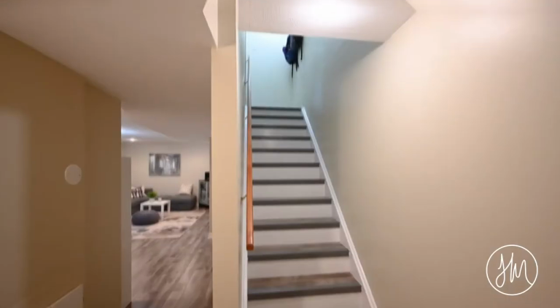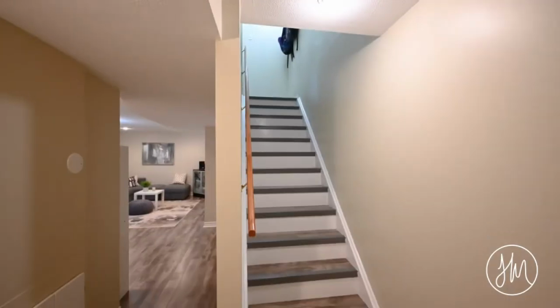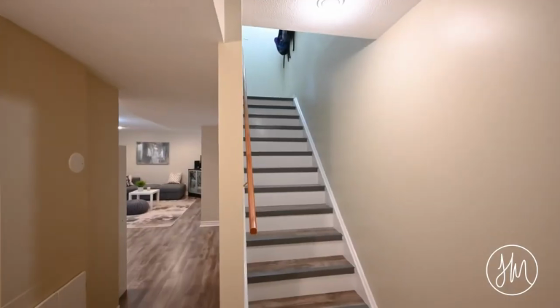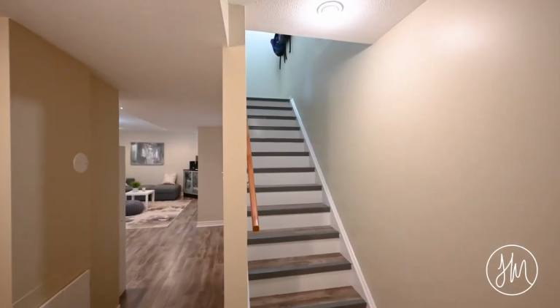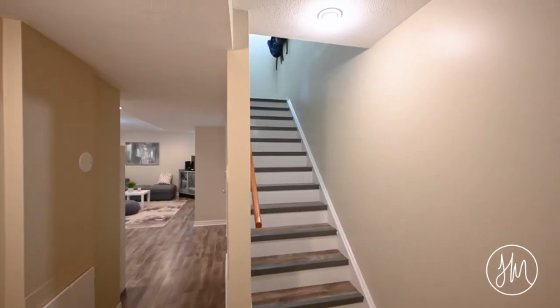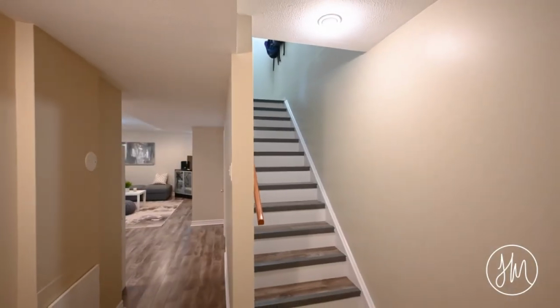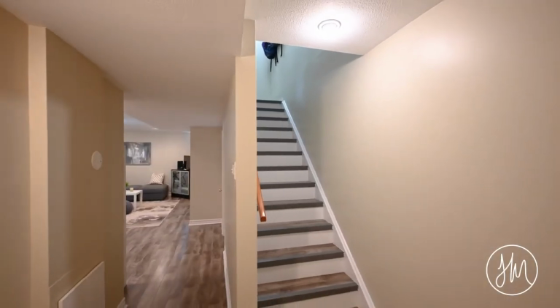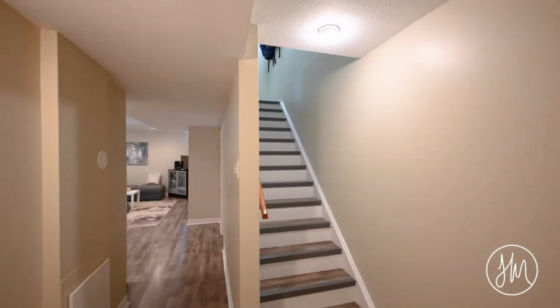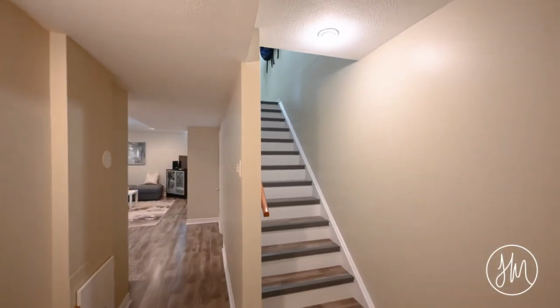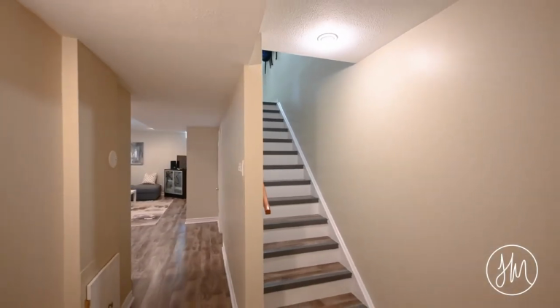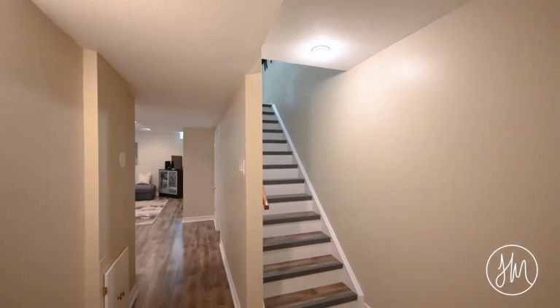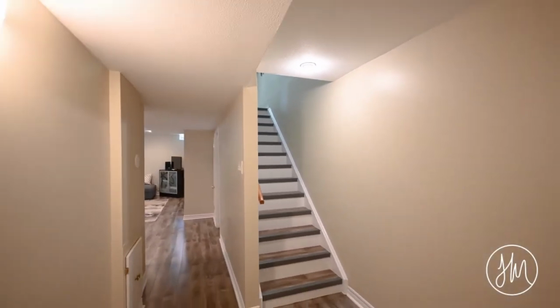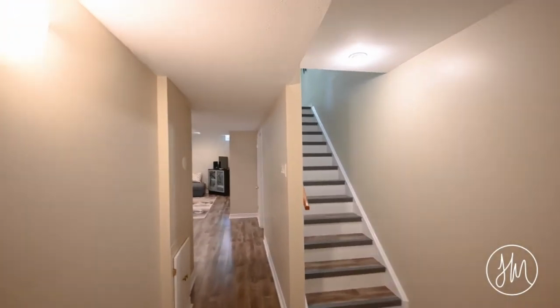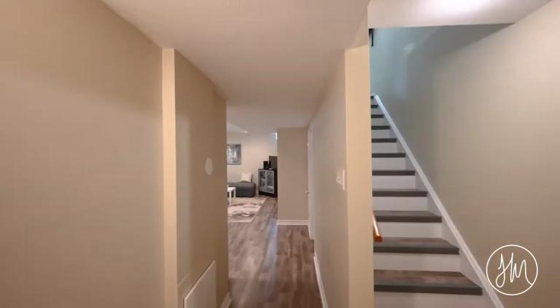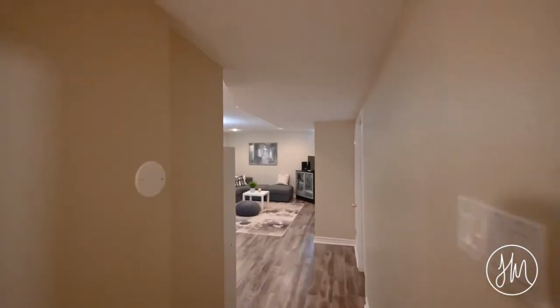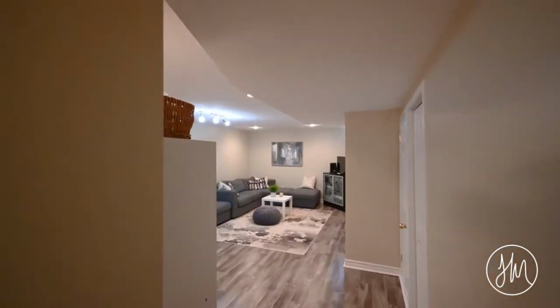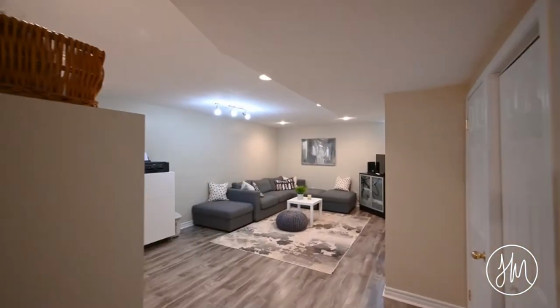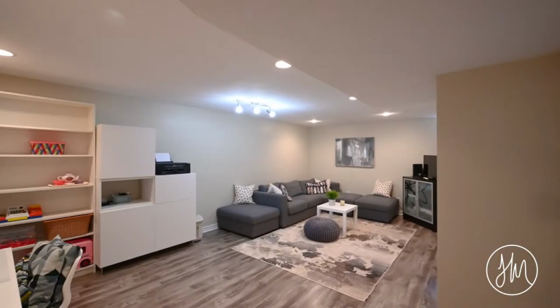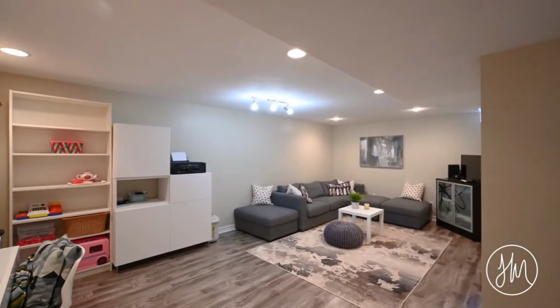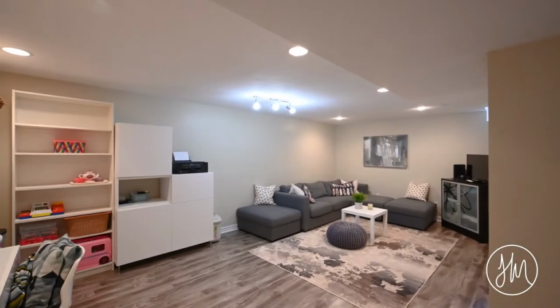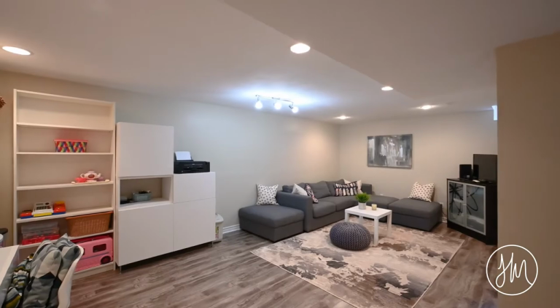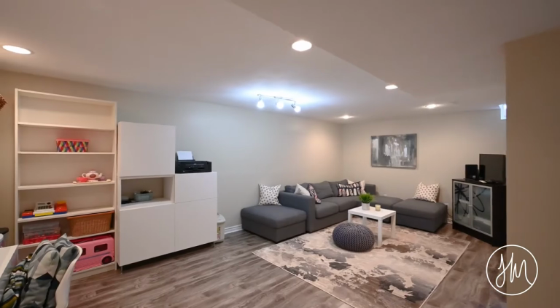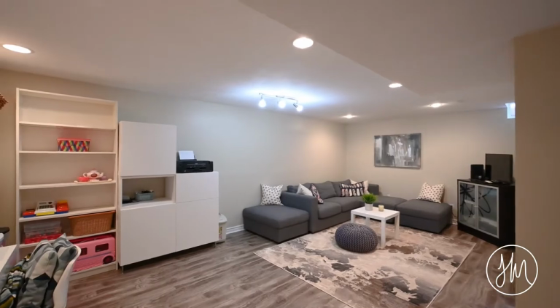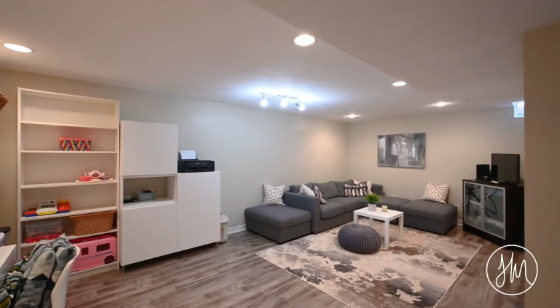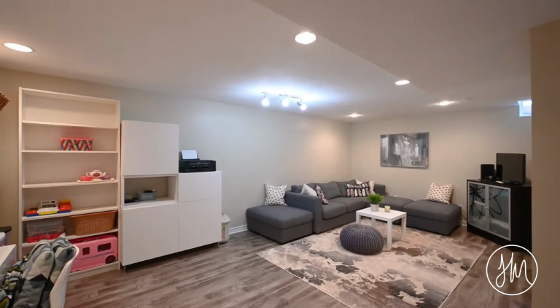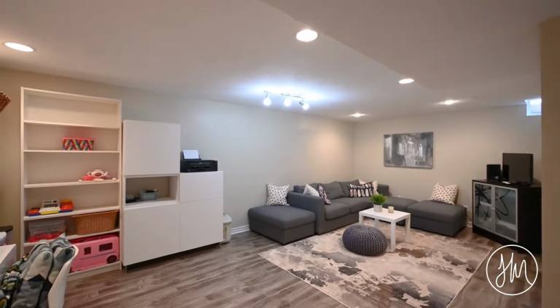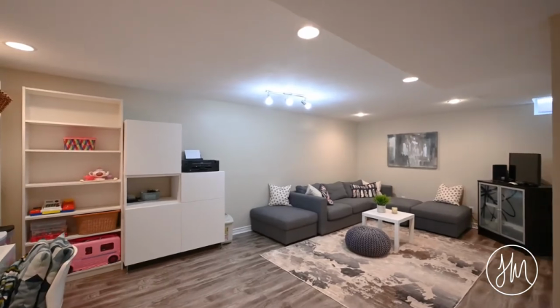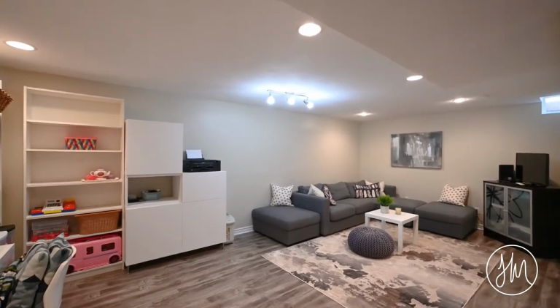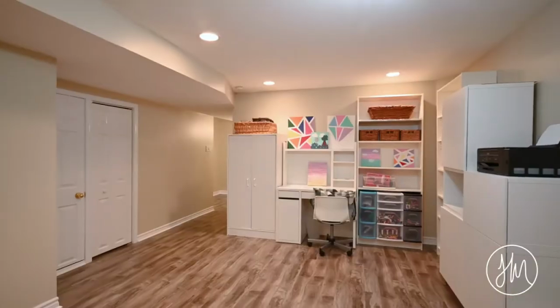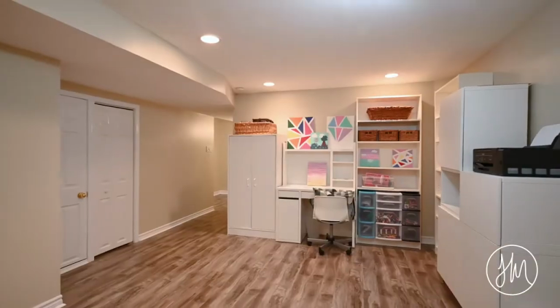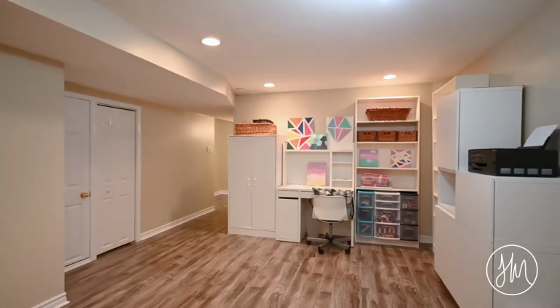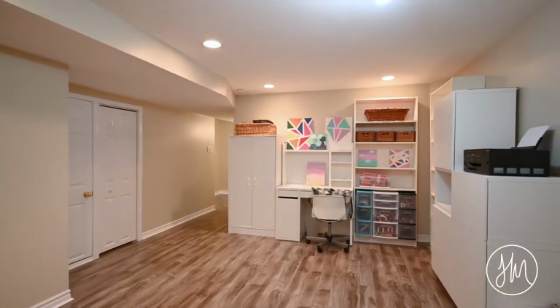The lower level is spacious yet cozy and sets the scene for movie nights or cuddling up with your favorites.